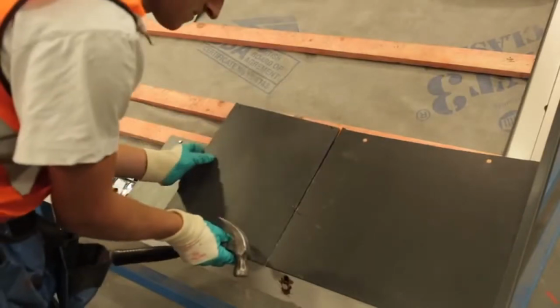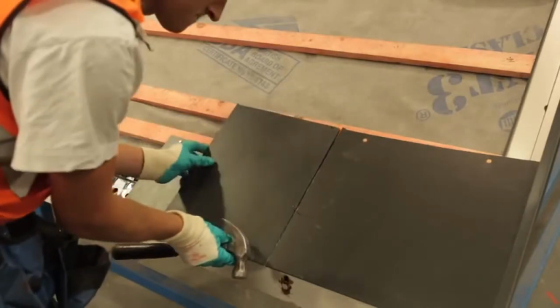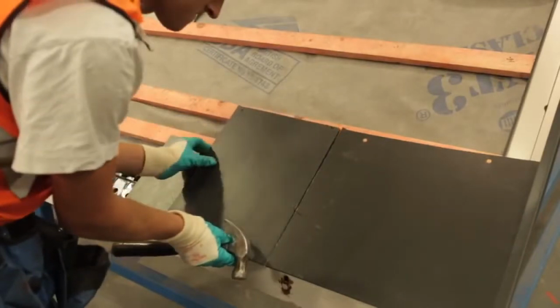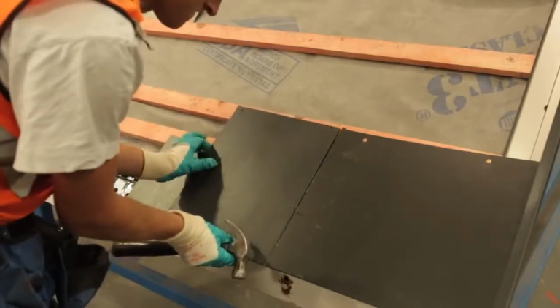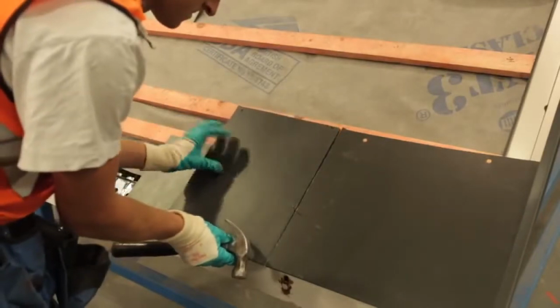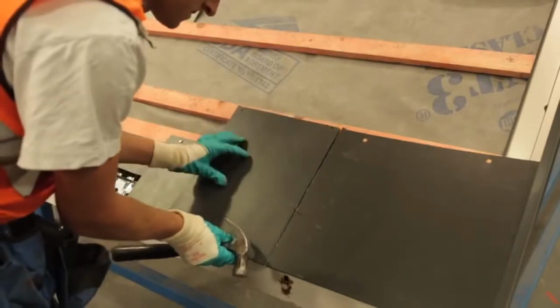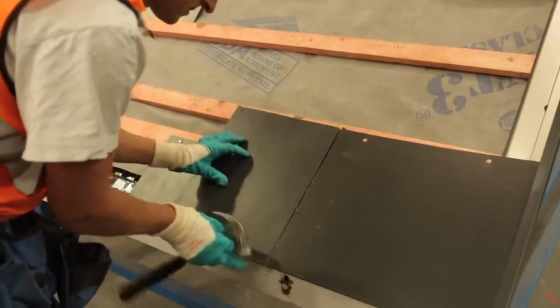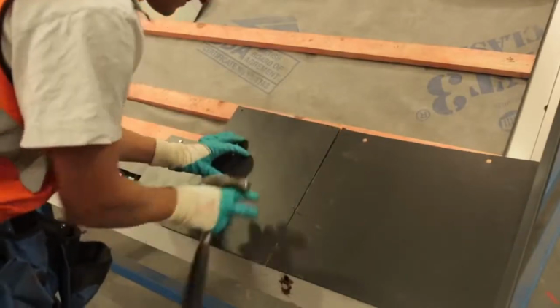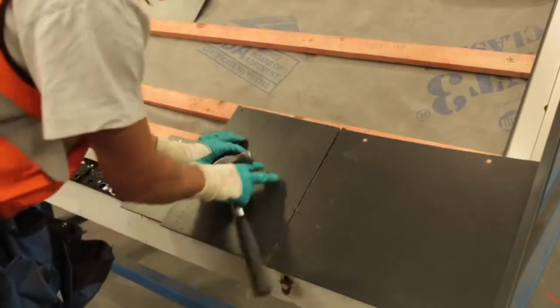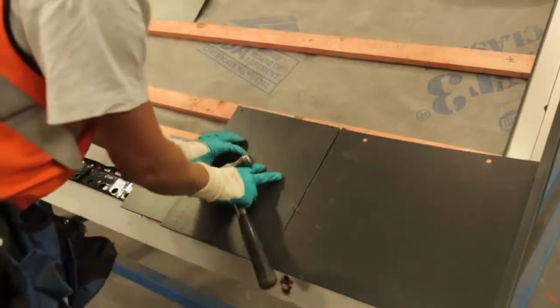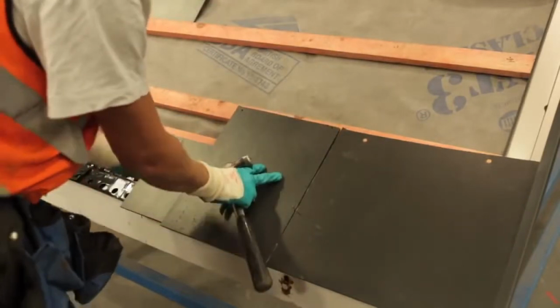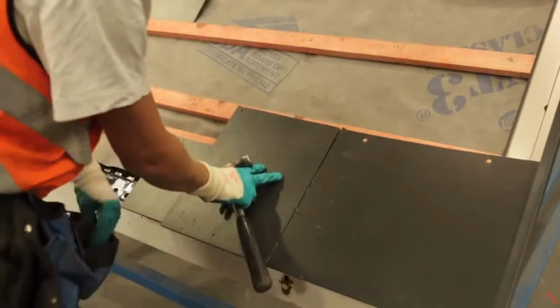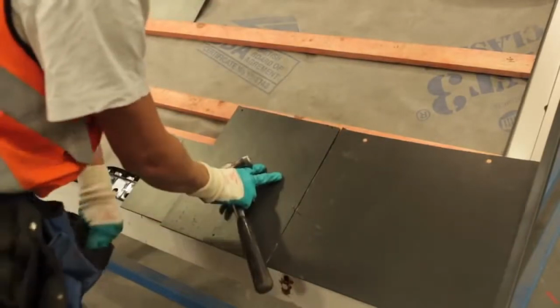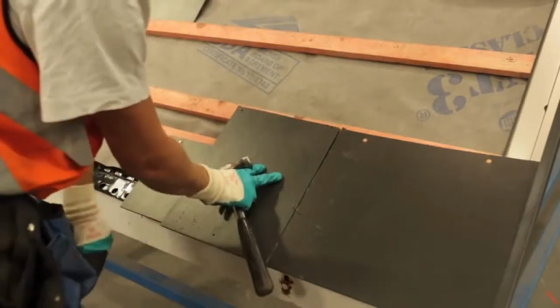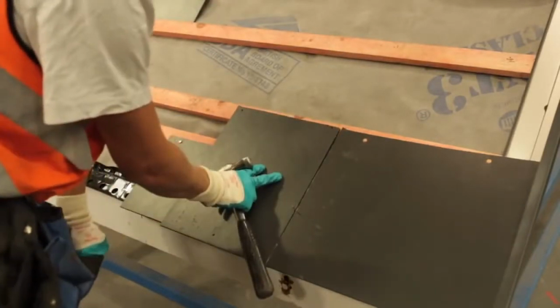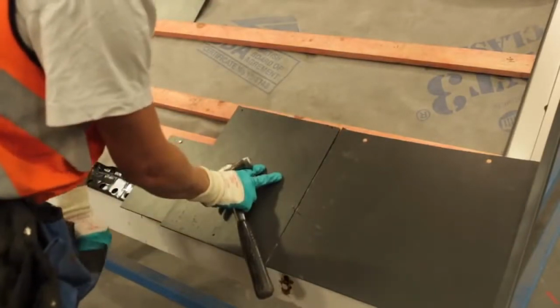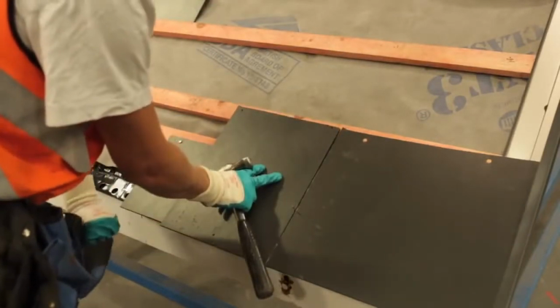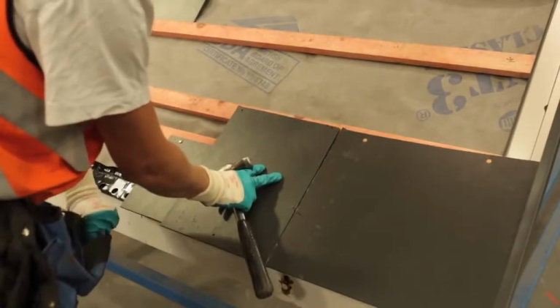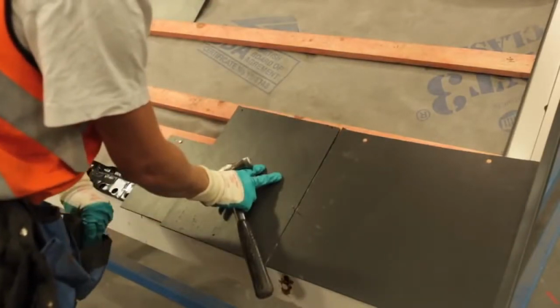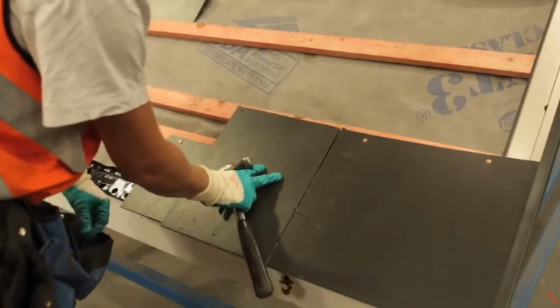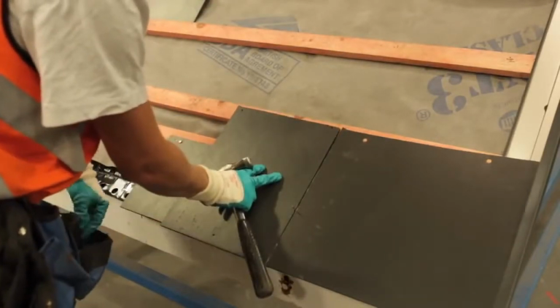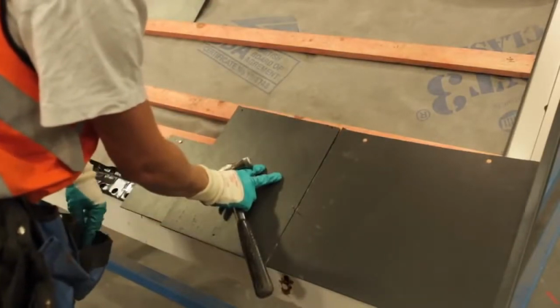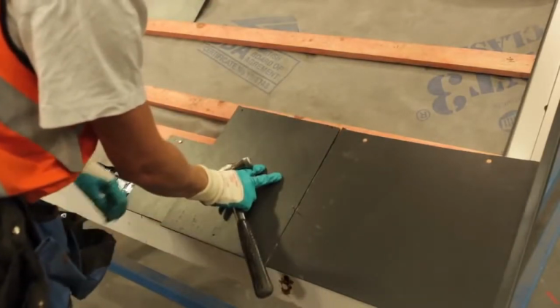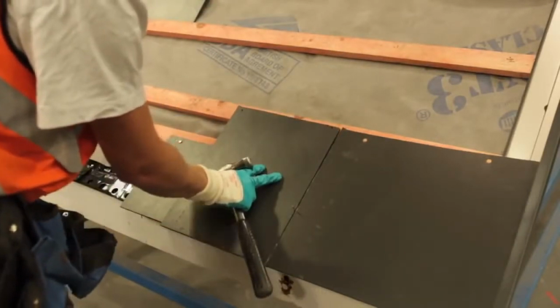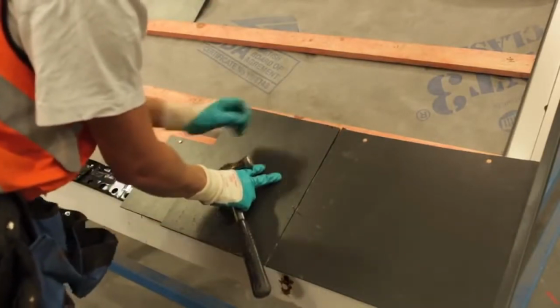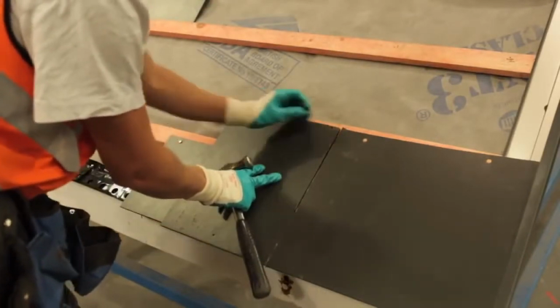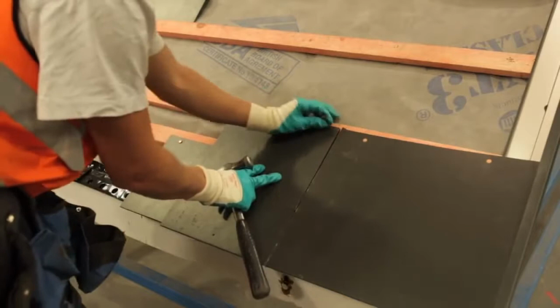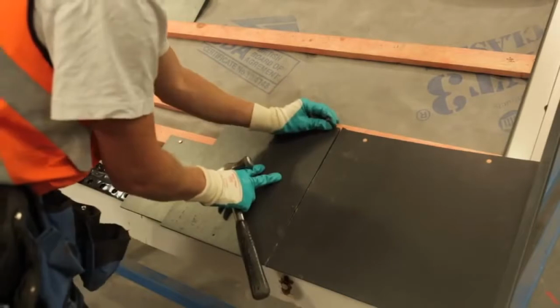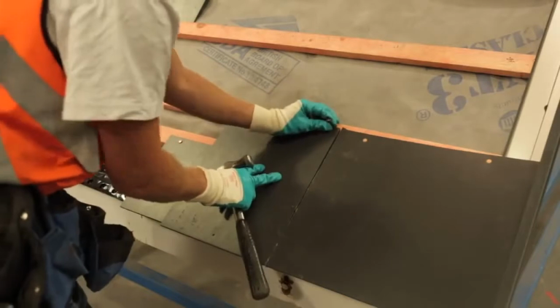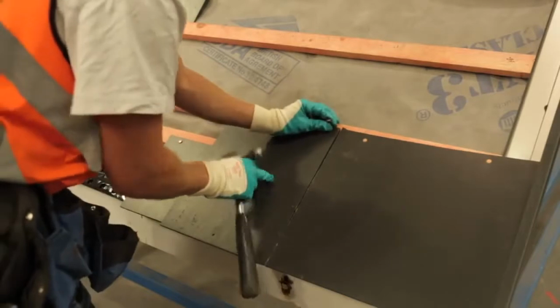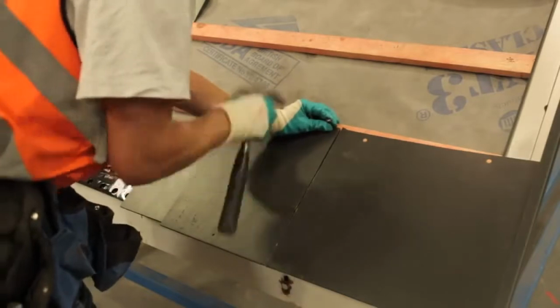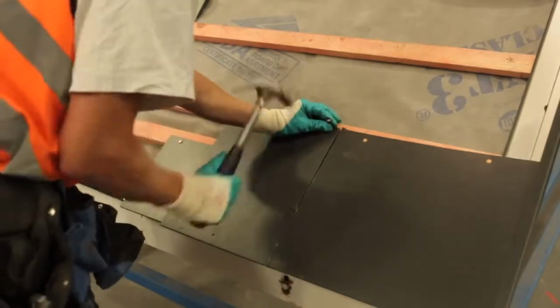Nail slates firmly but do not drive nails too tight to the surface of the slate.